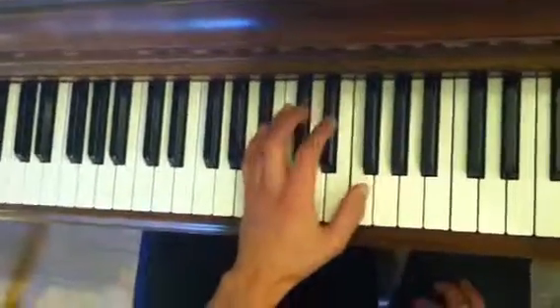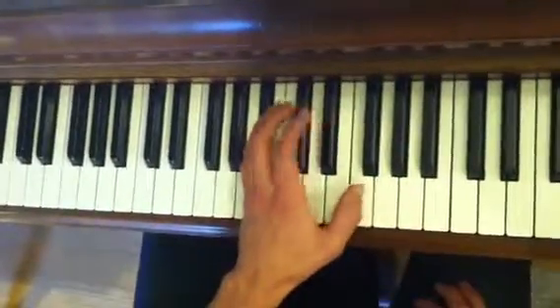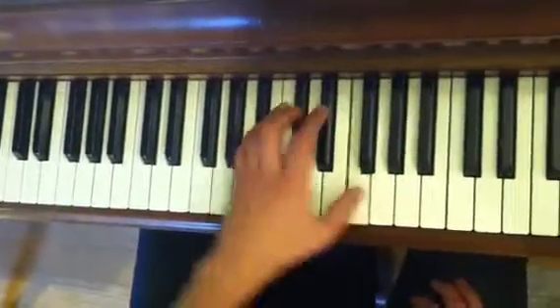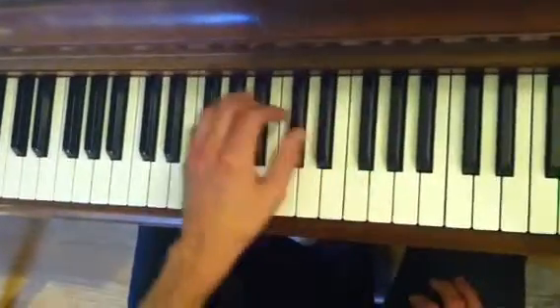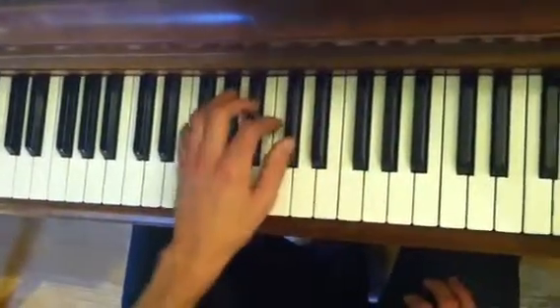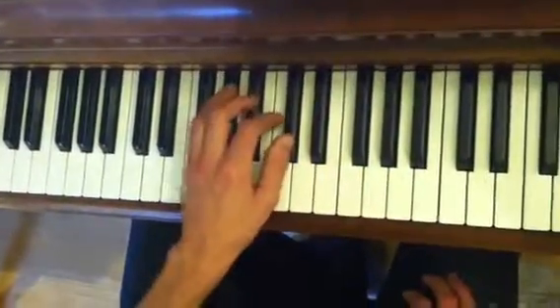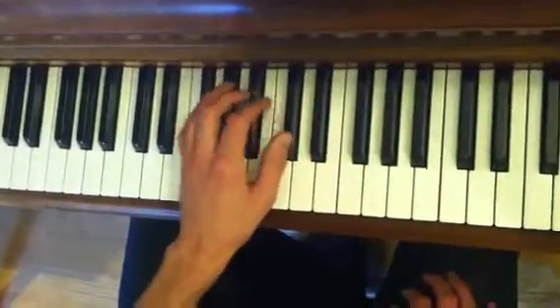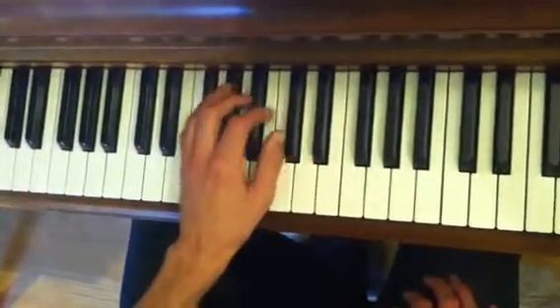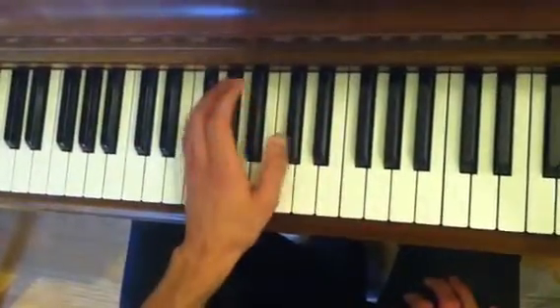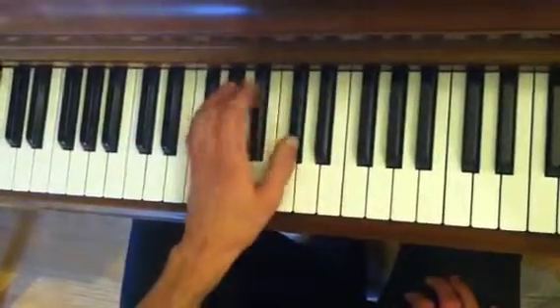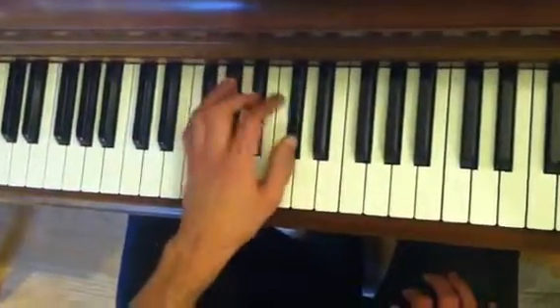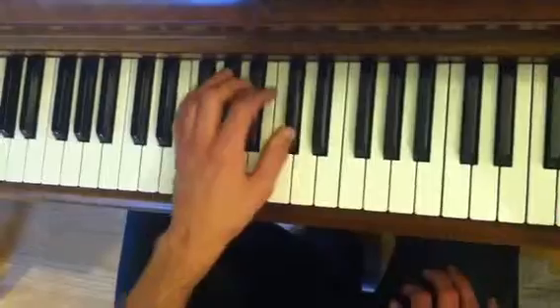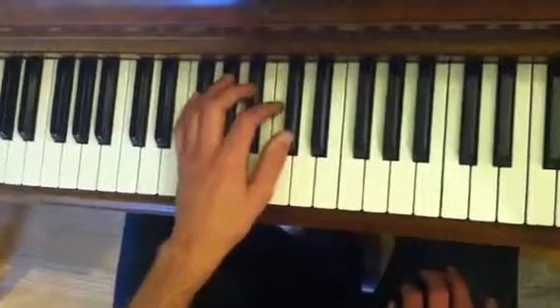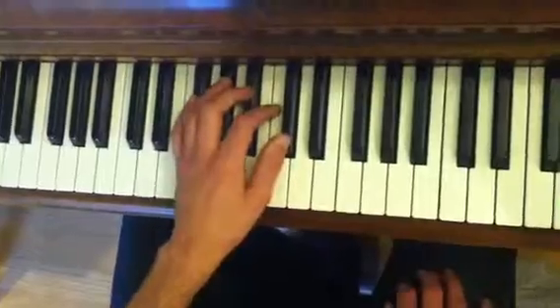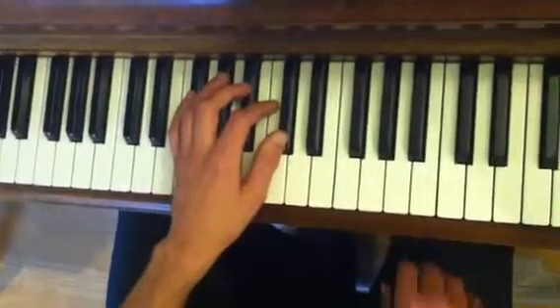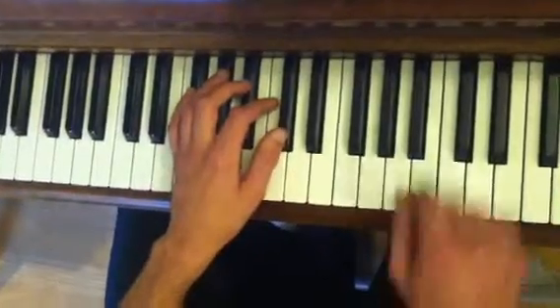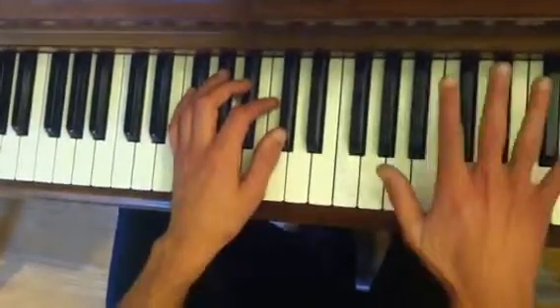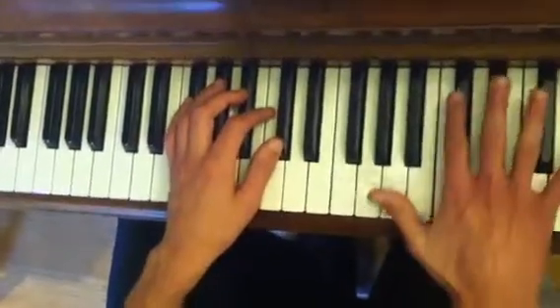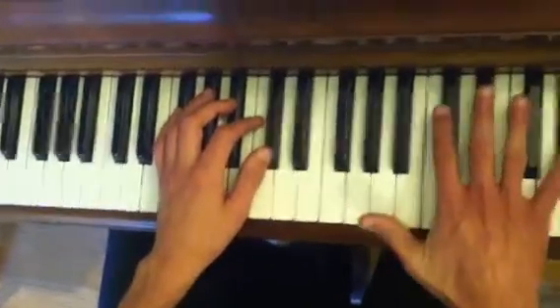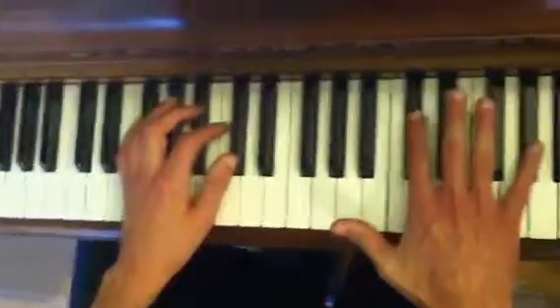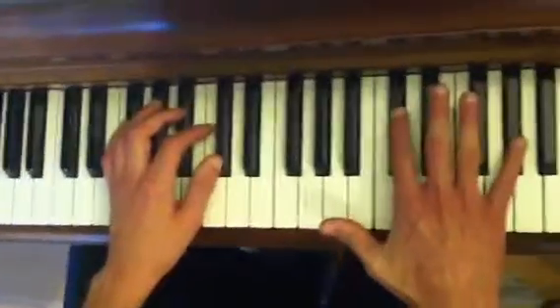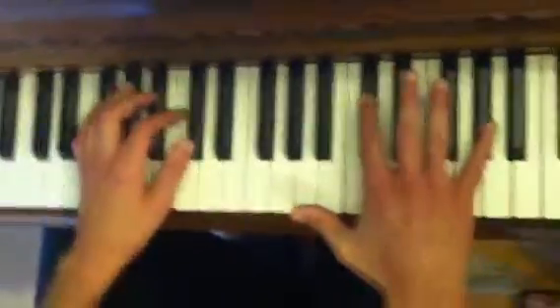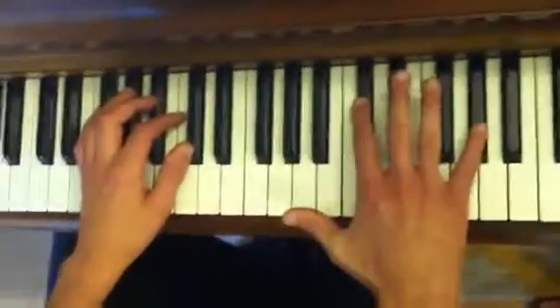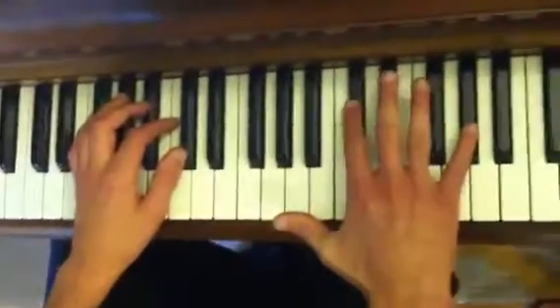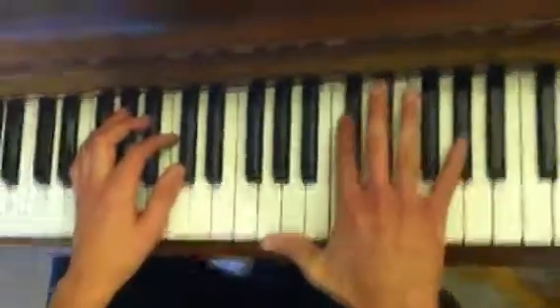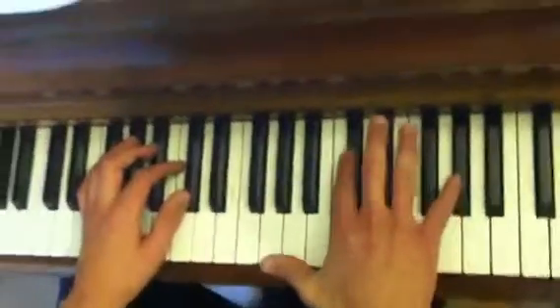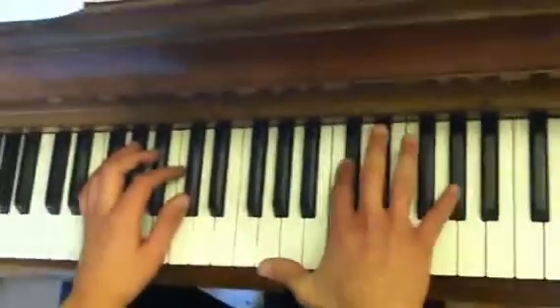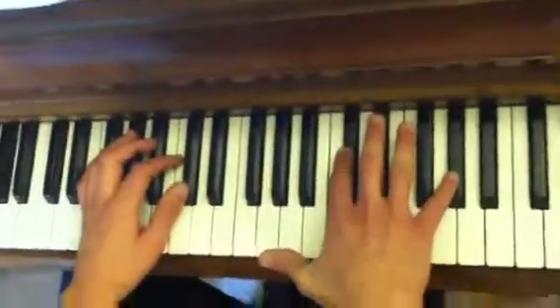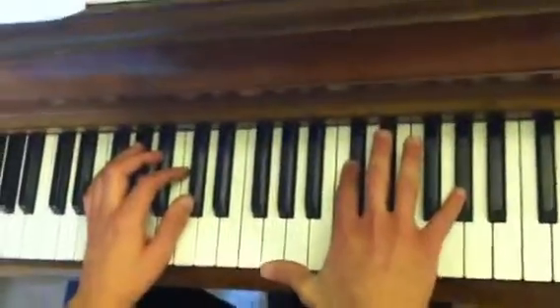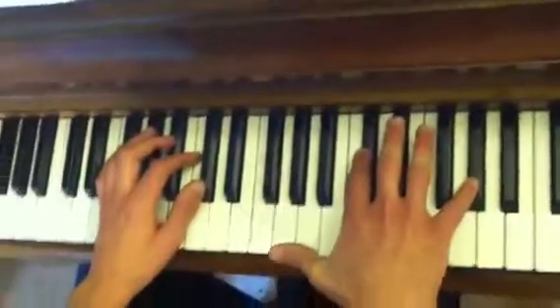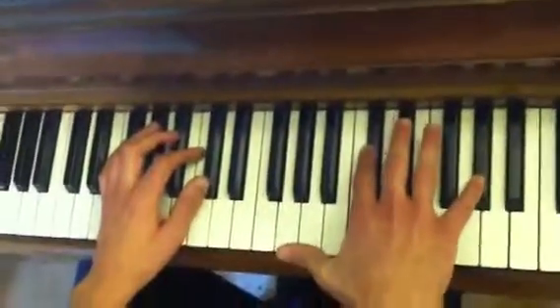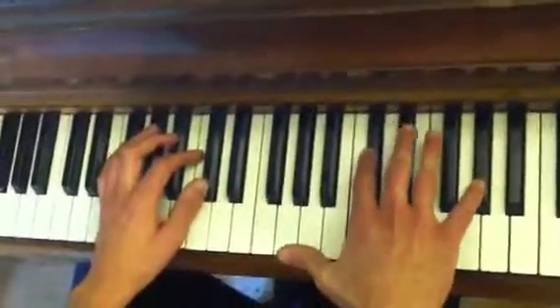That's going to repeat, I think, four times. The left hand is like so: Db, Ab, bare fifth.